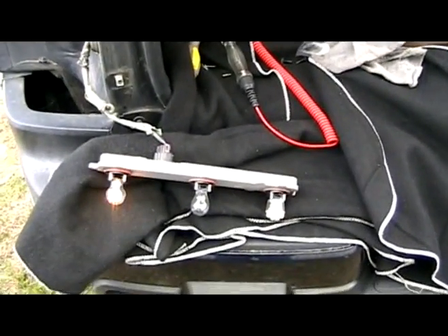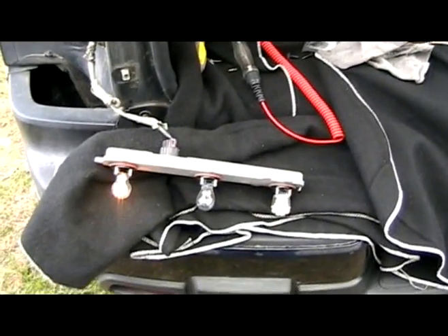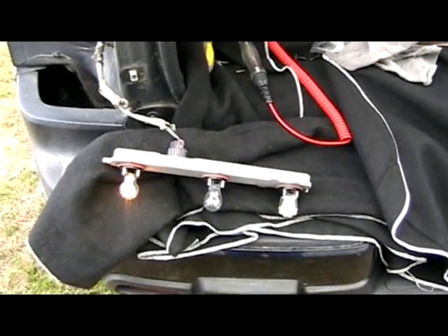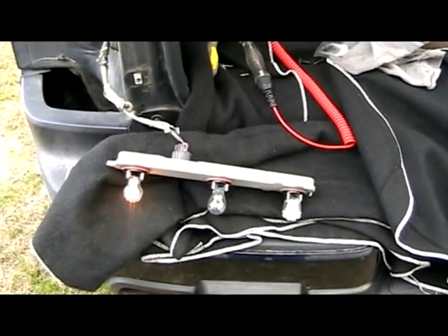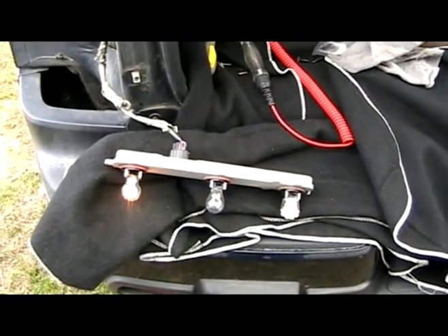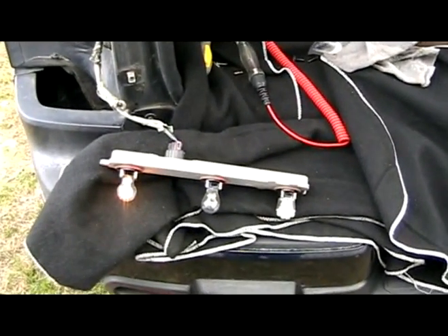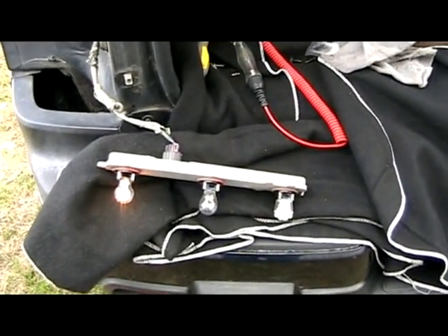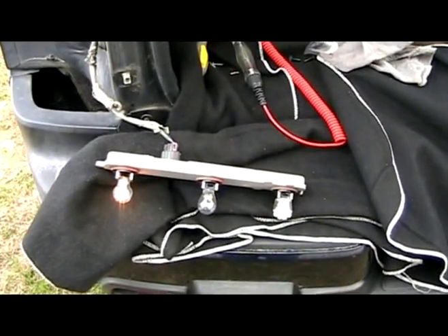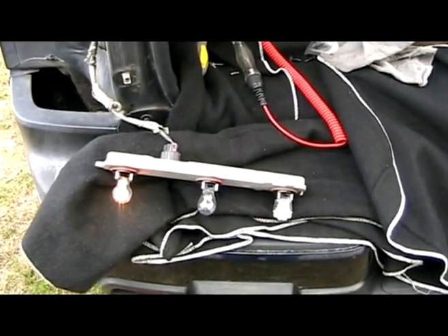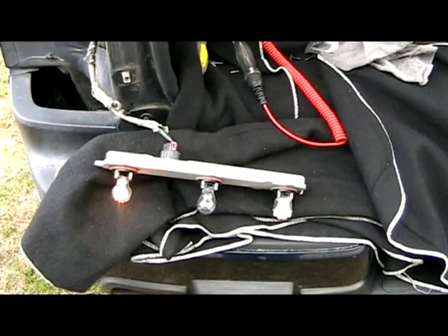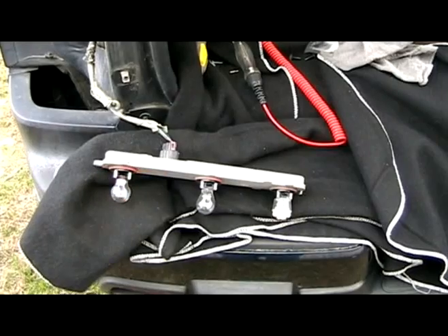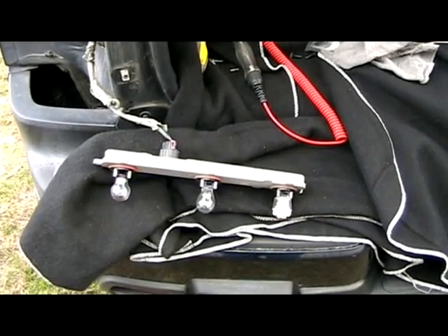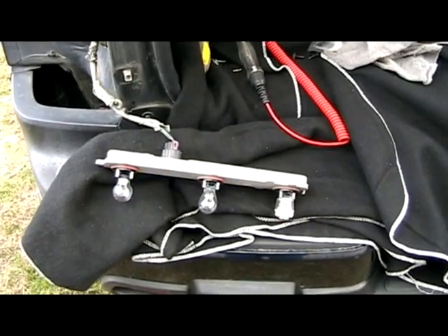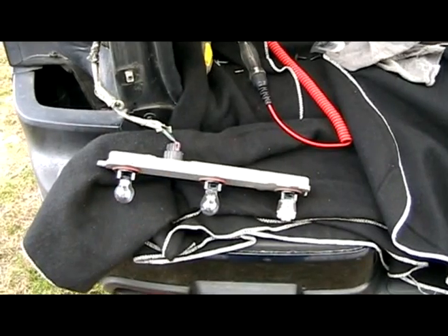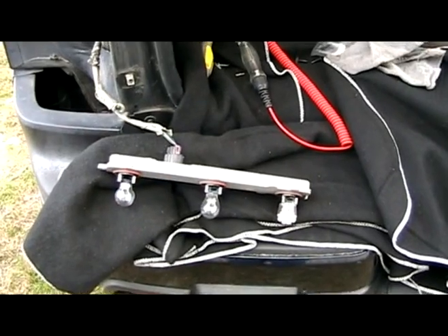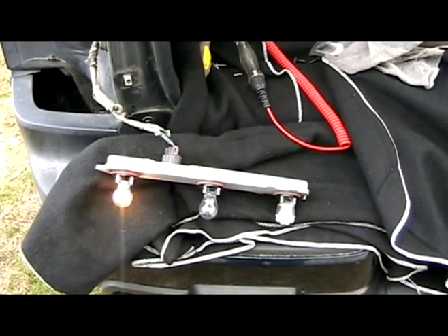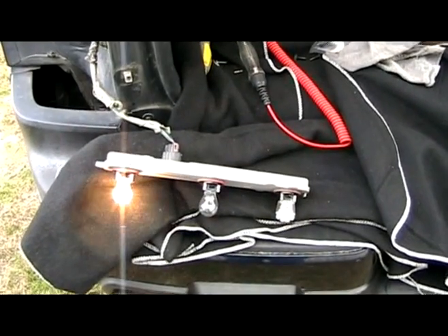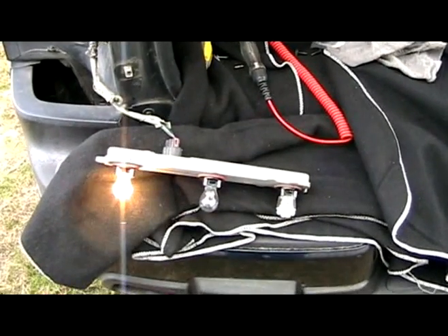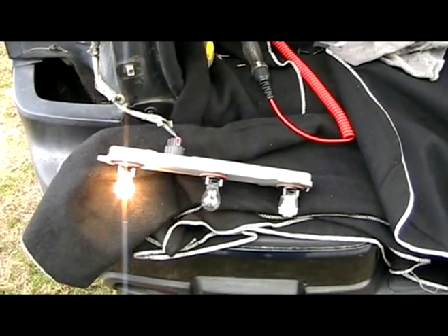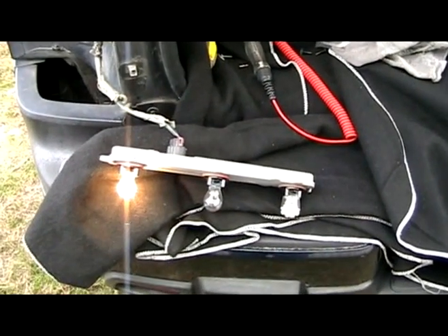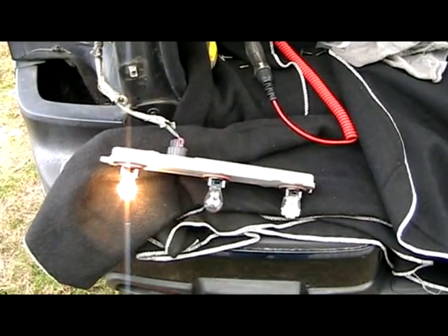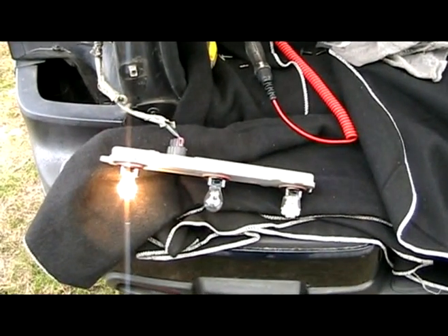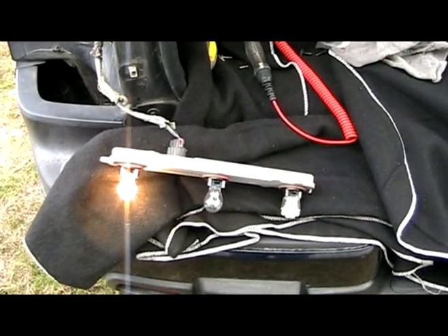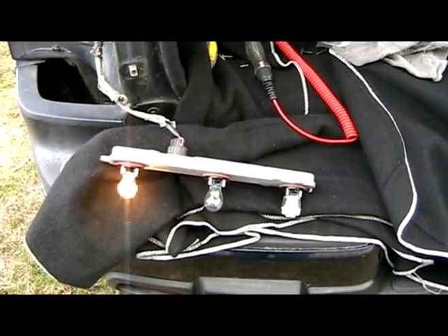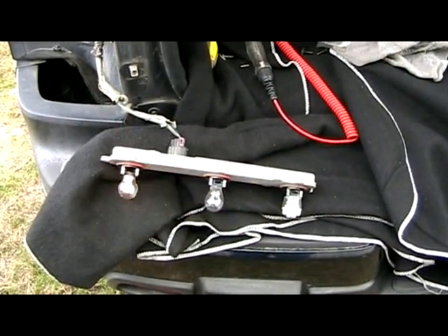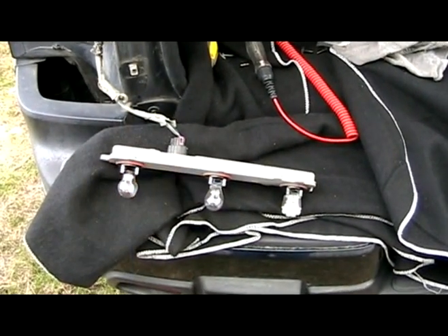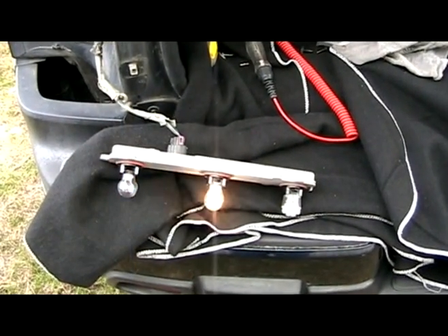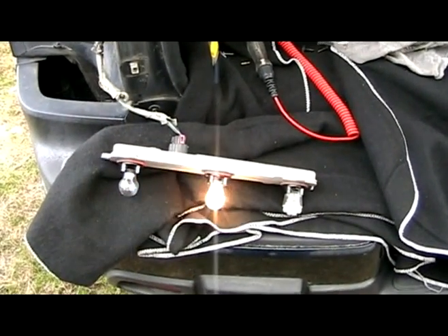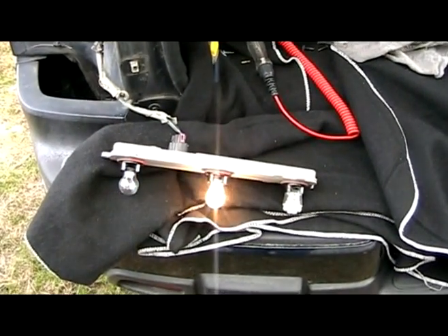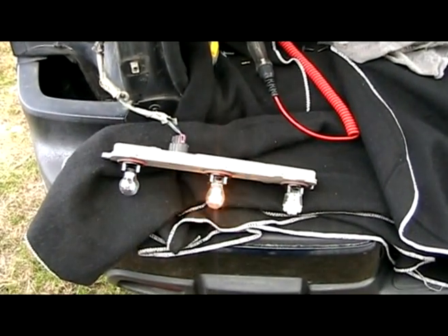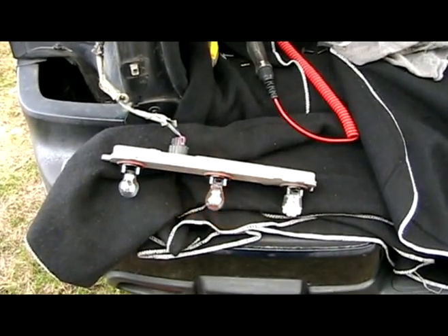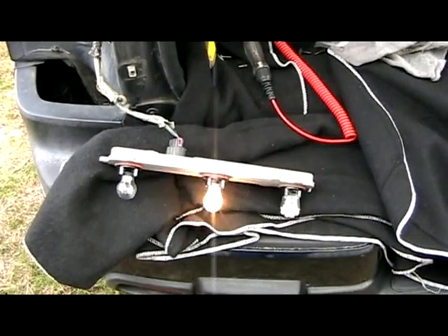Parking lights? Yep. Brake? Yep. Turn signal? Yes.